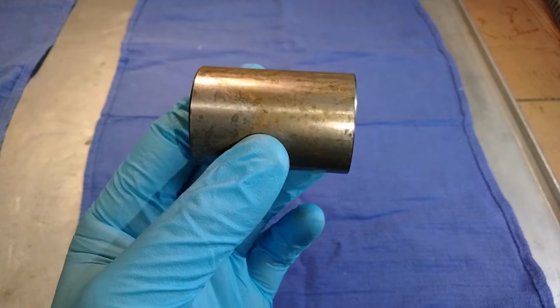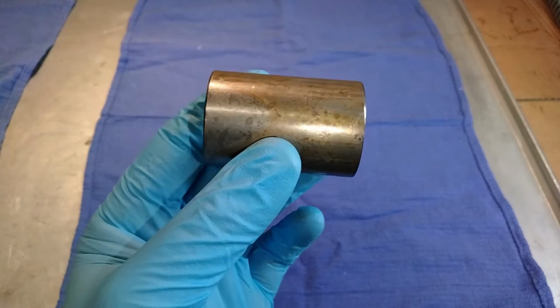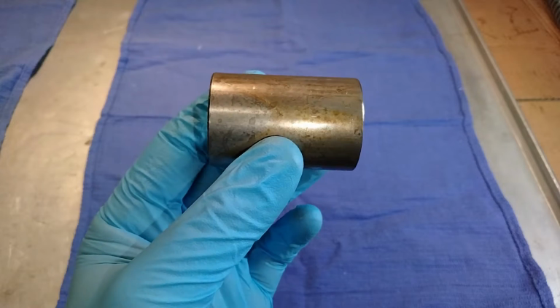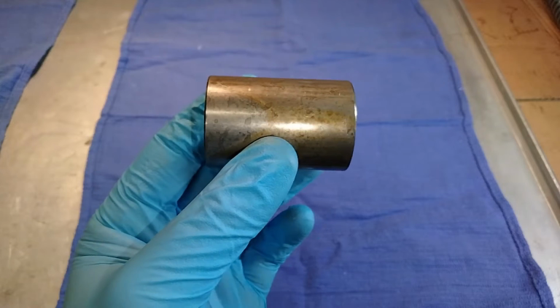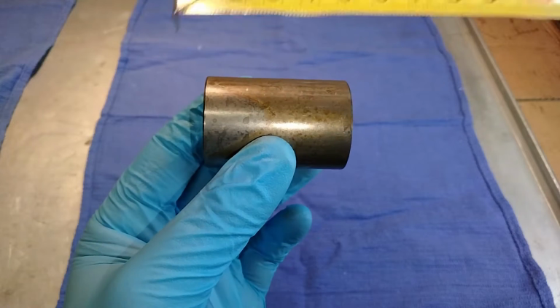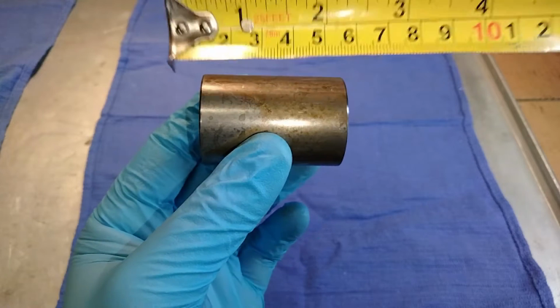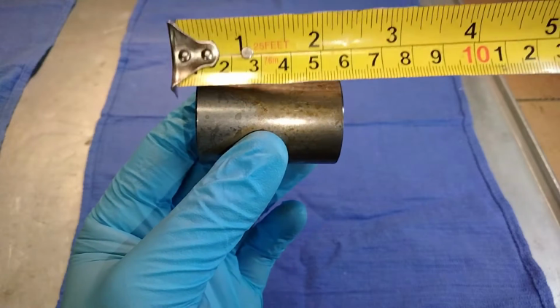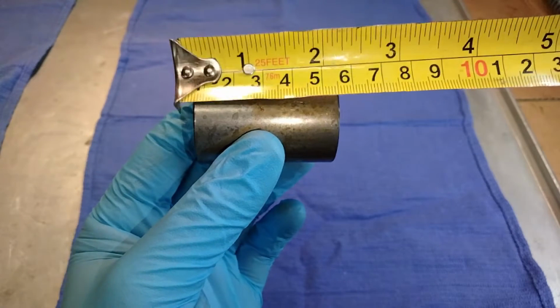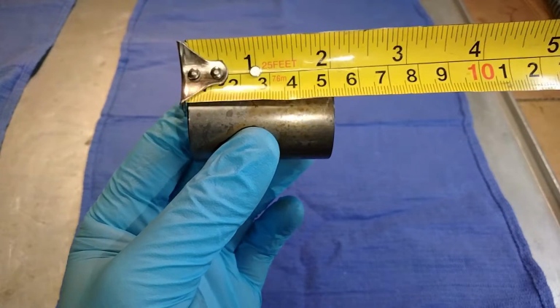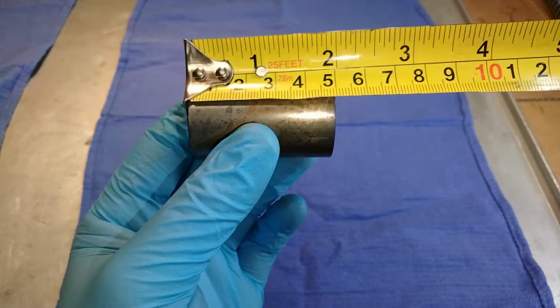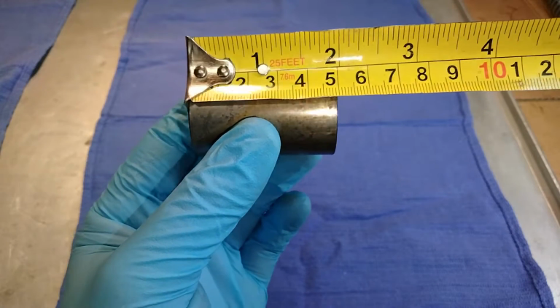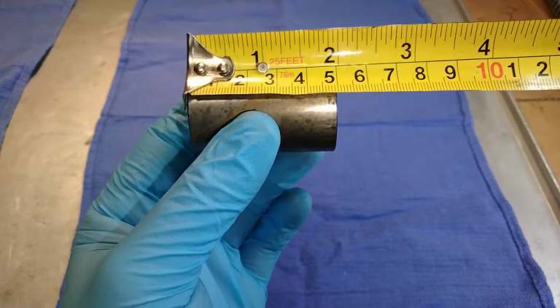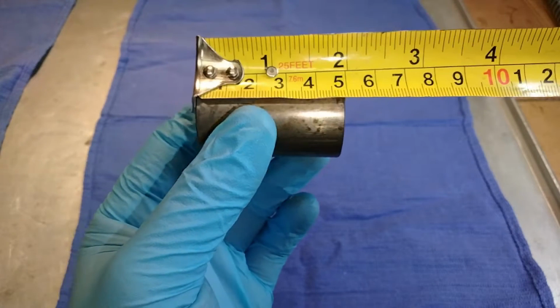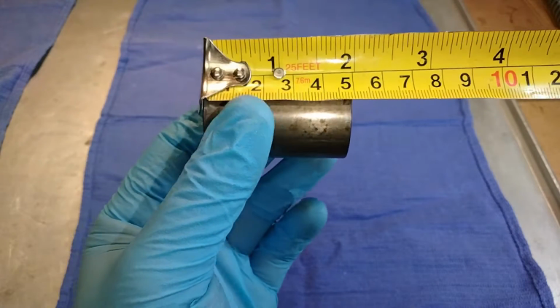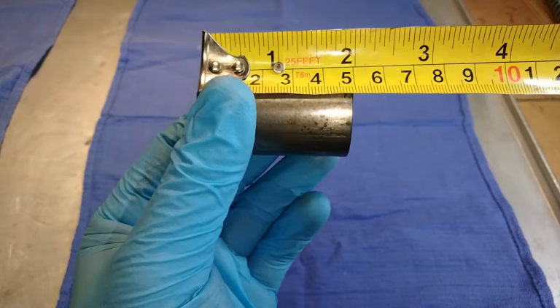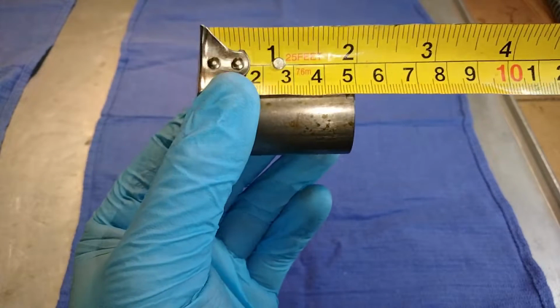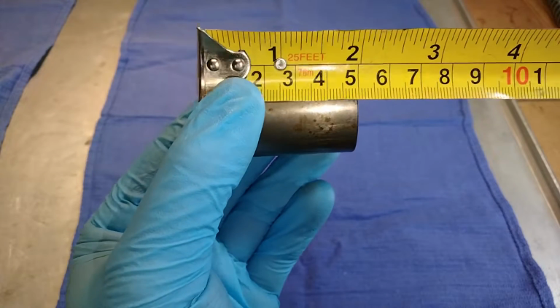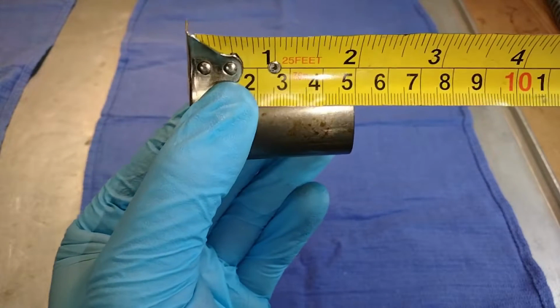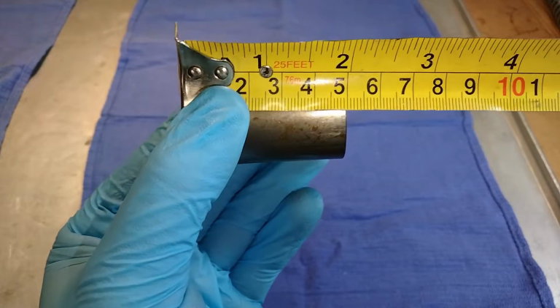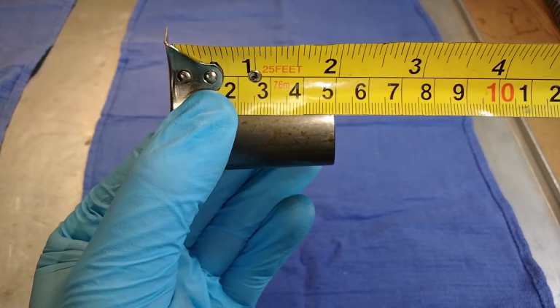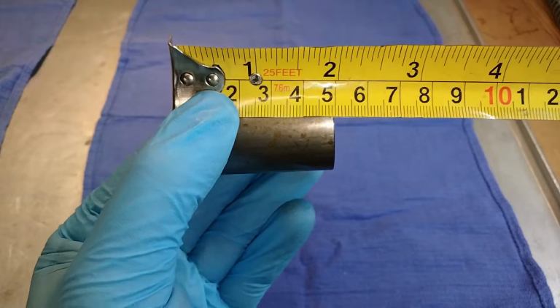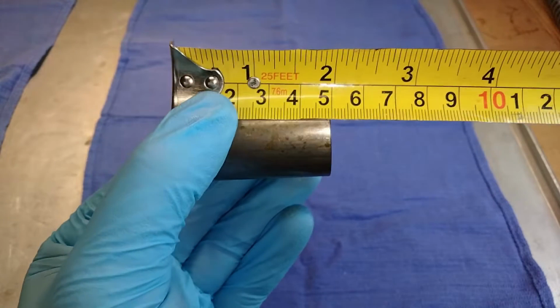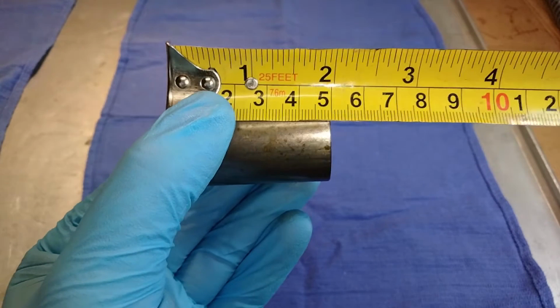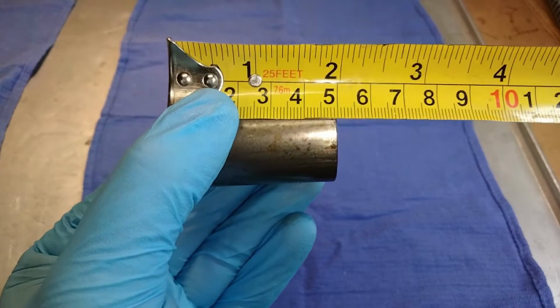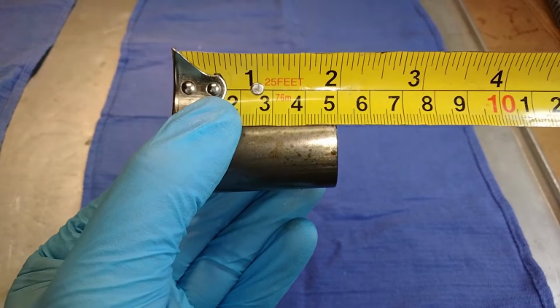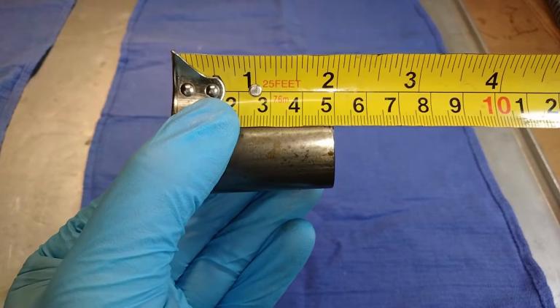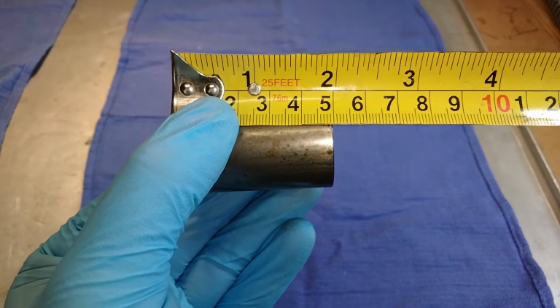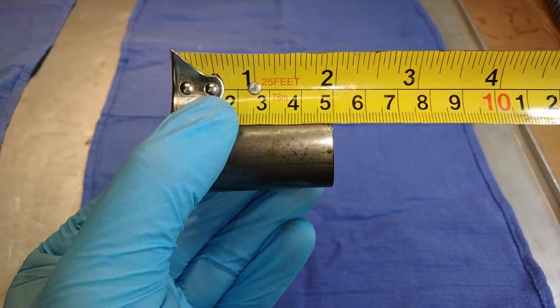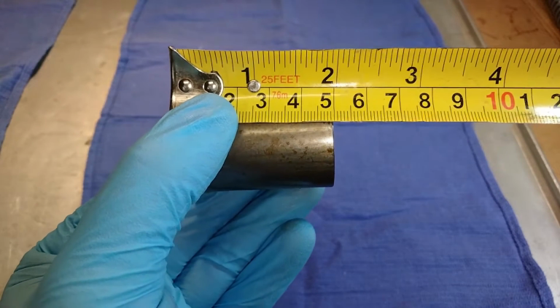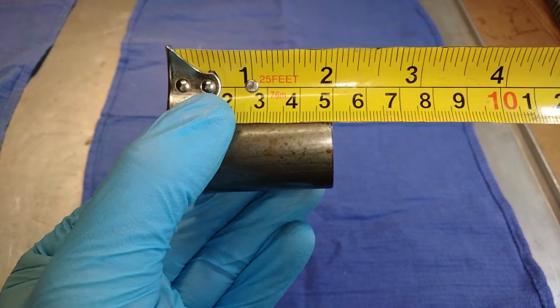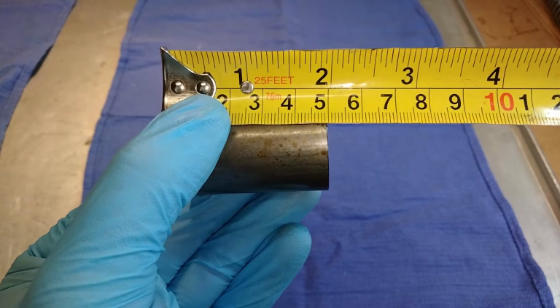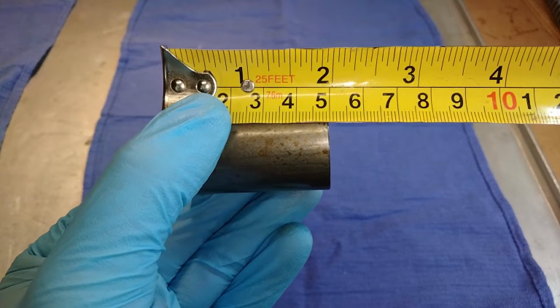I also need to know the length of my stock preload spacer, which measures out to be 50 millimeters.